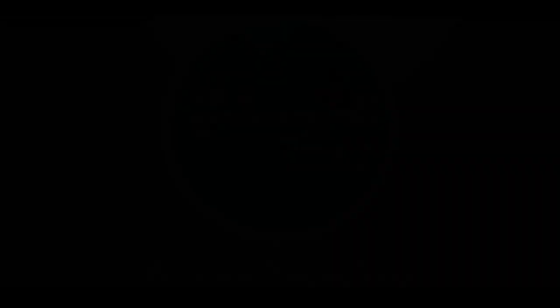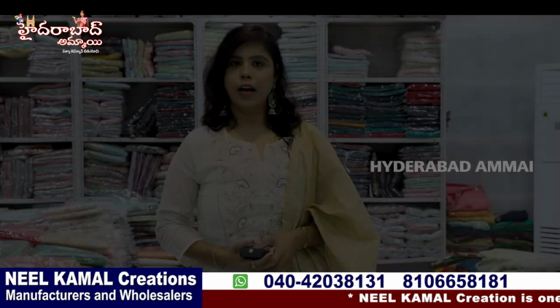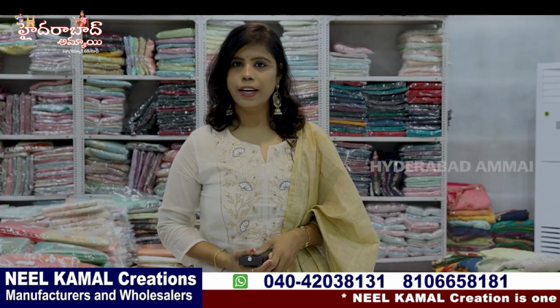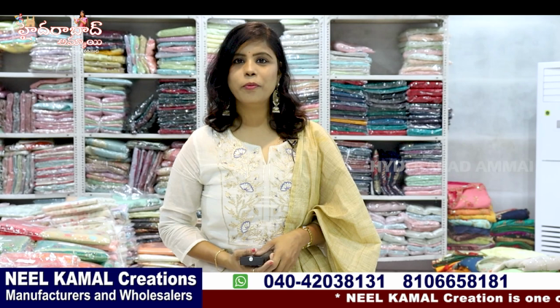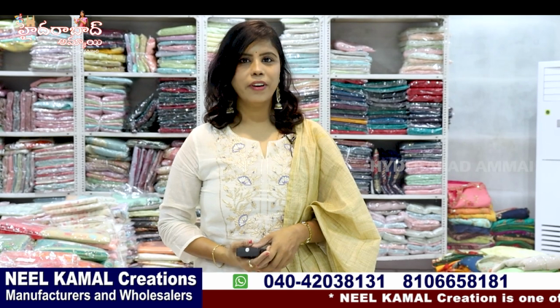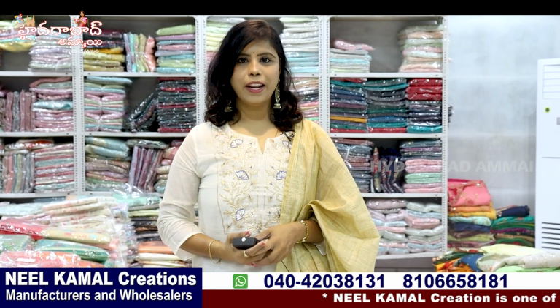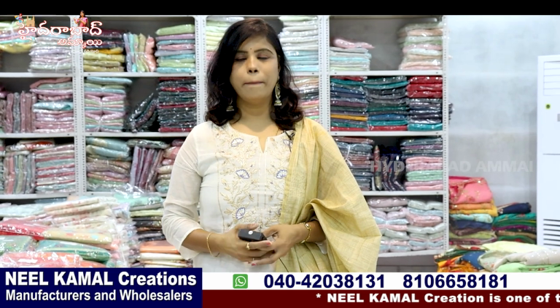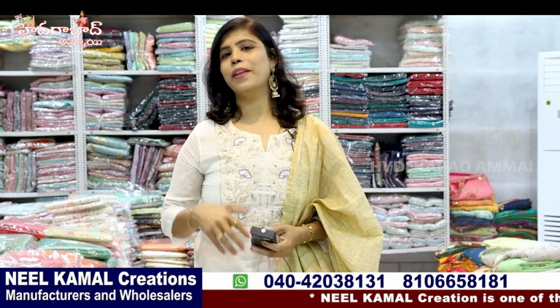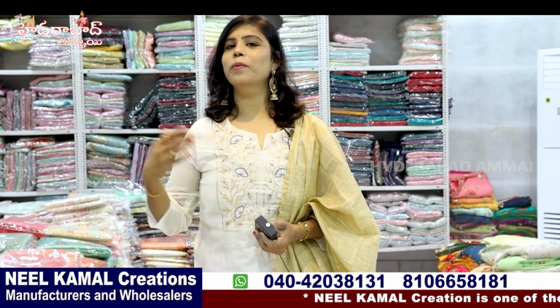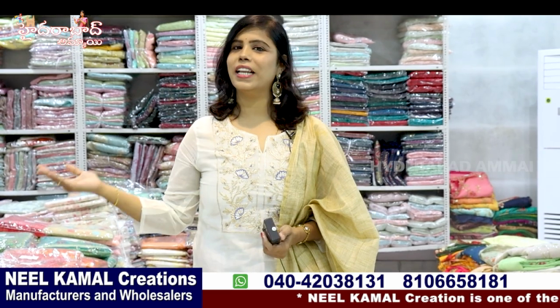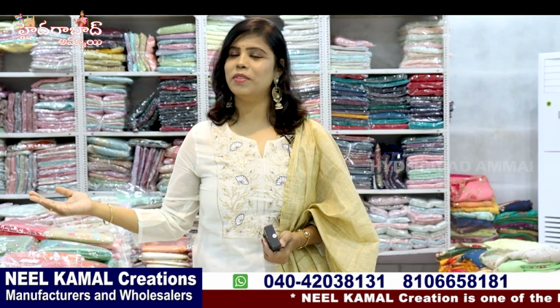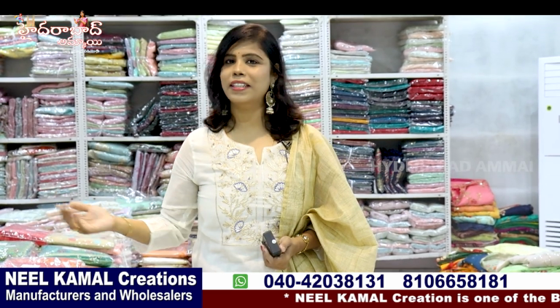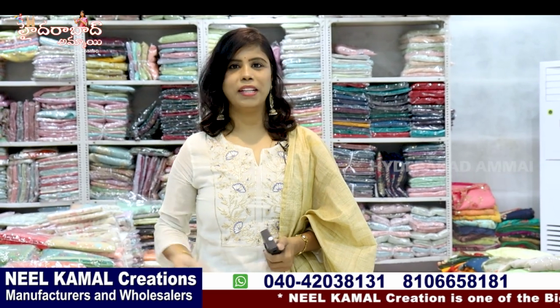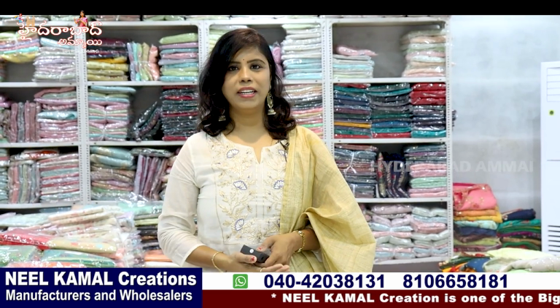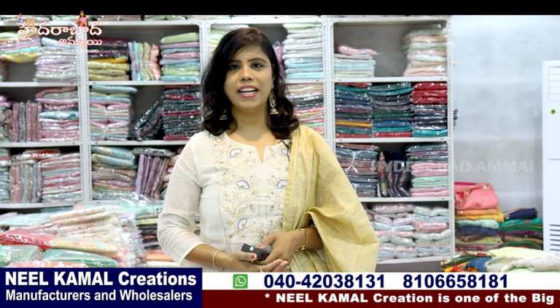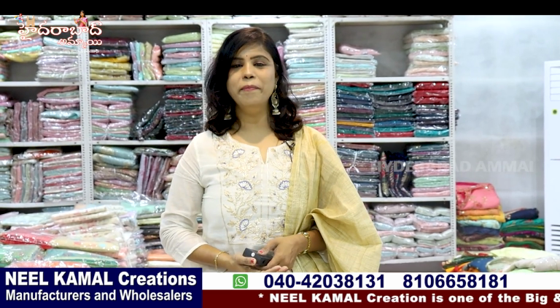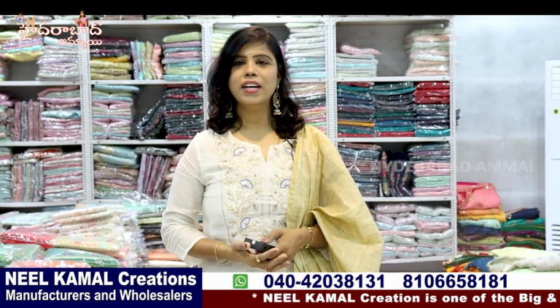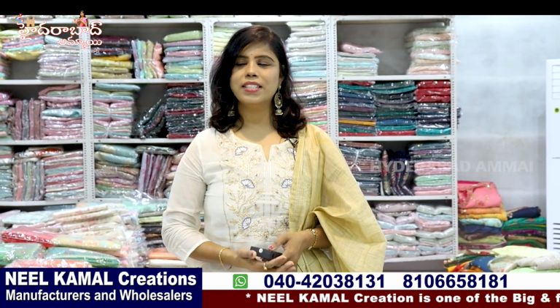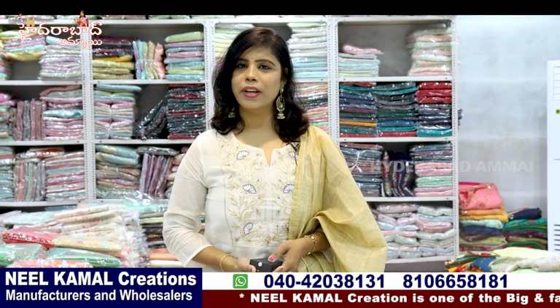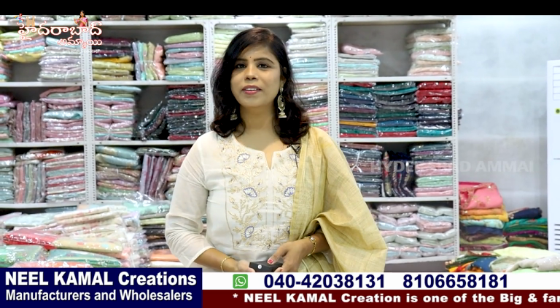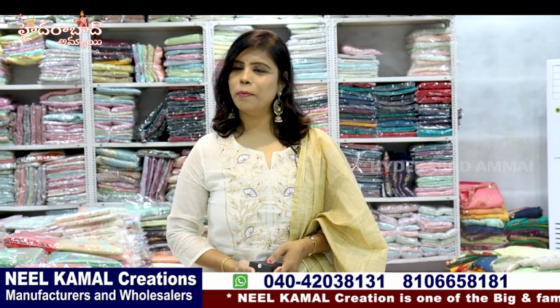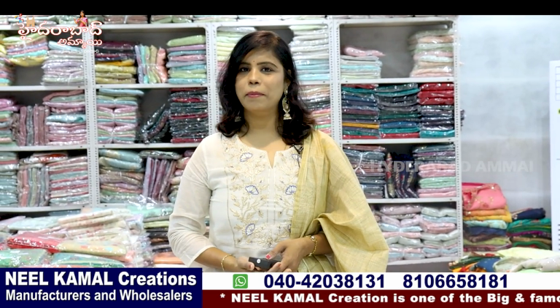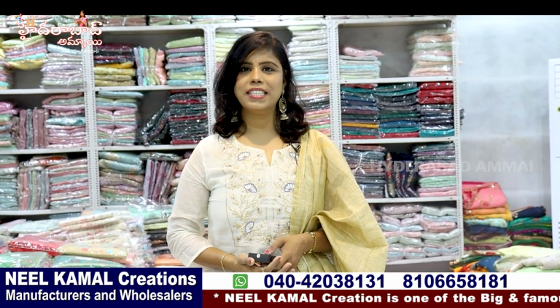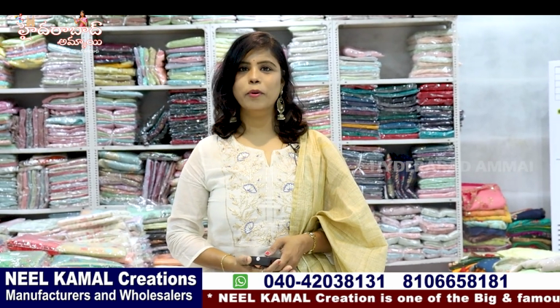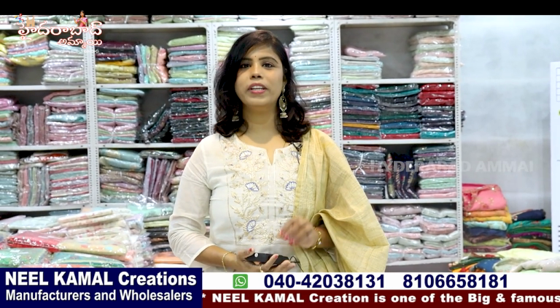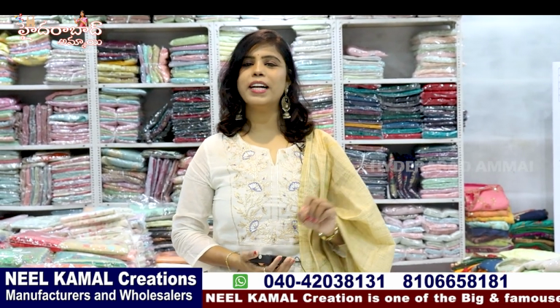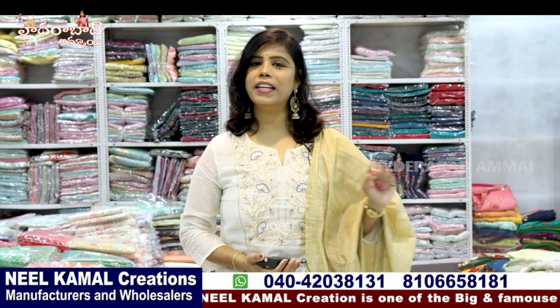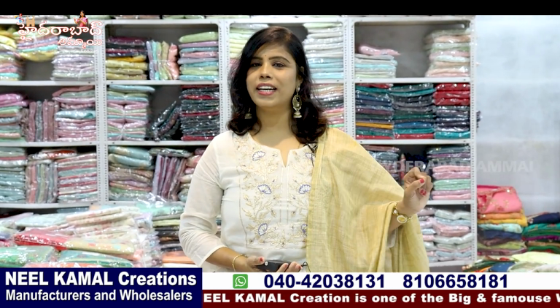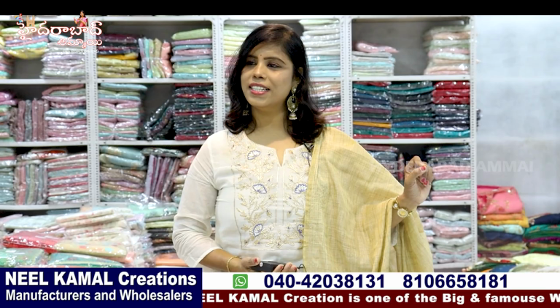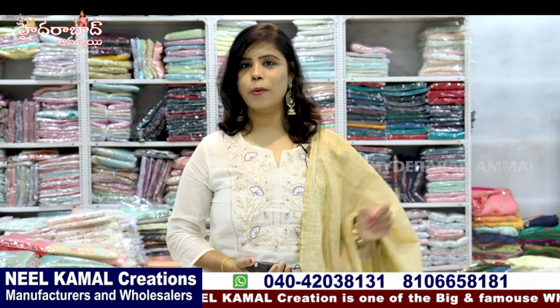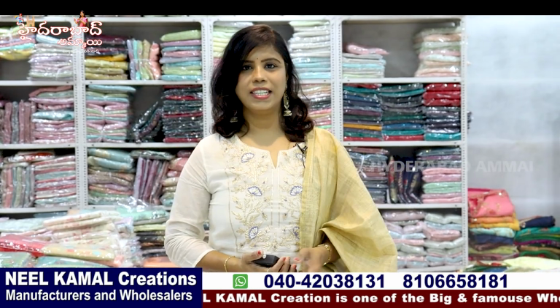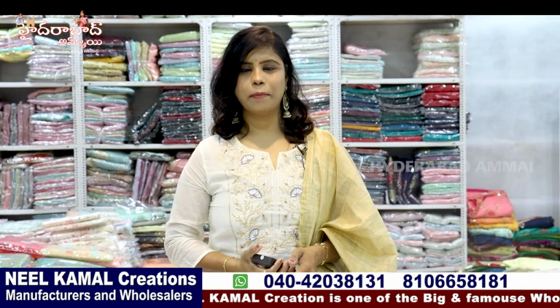Hi, hello everyone. I am Banu. Welcome to Hyderabad Ammai Channel. Today I am Banu from Neel Kamal Creations. This is an old sale shop.